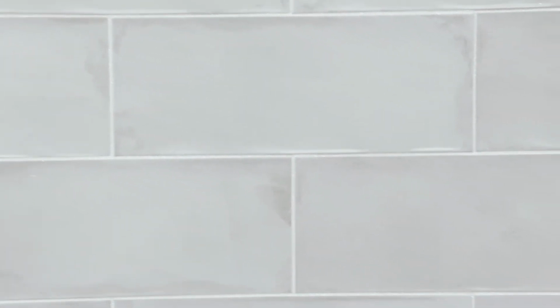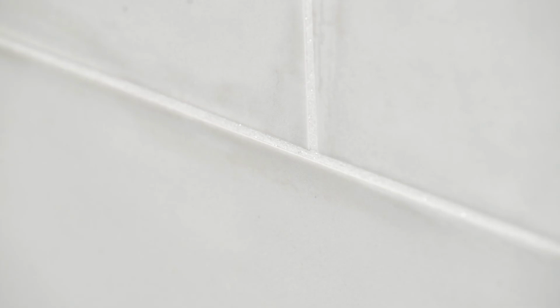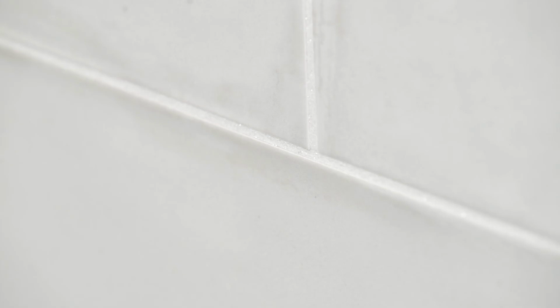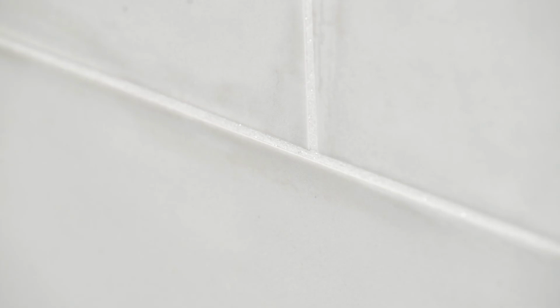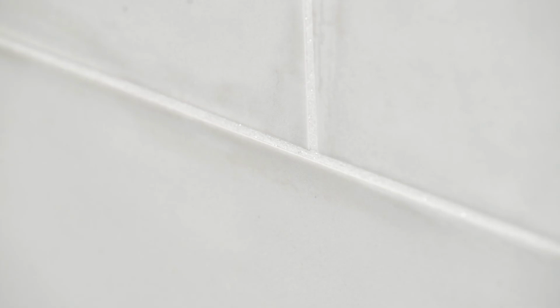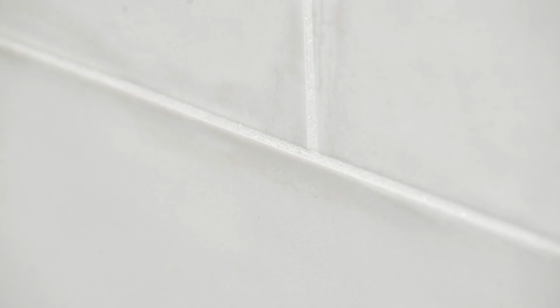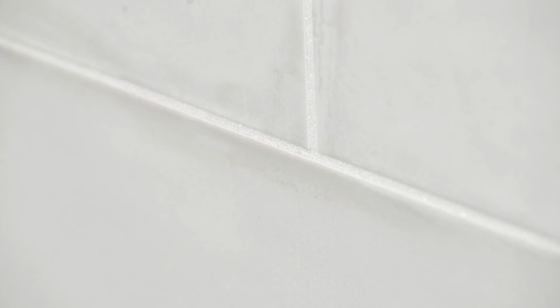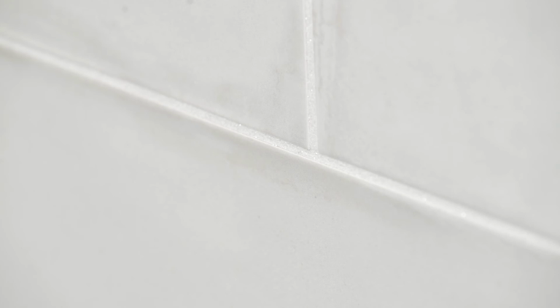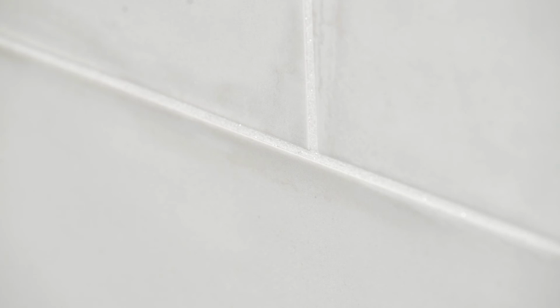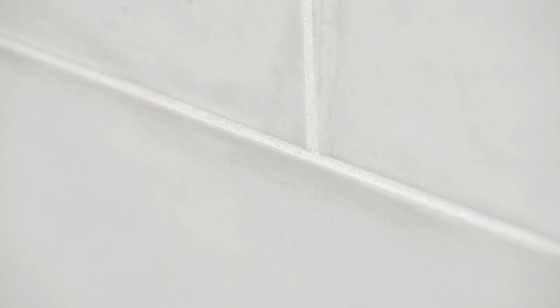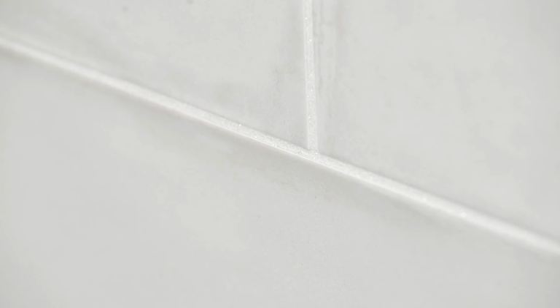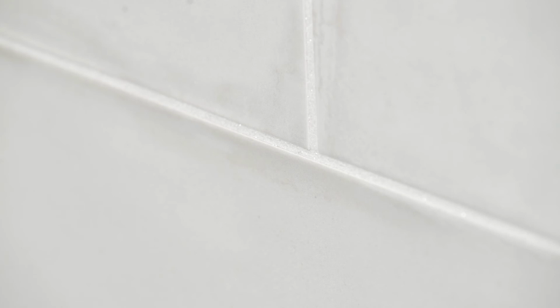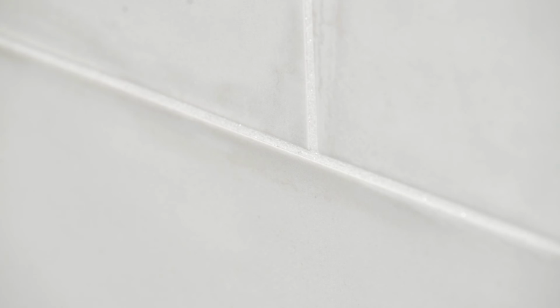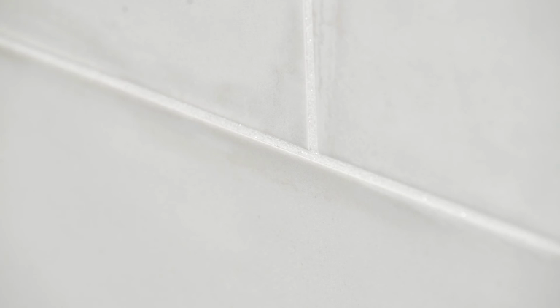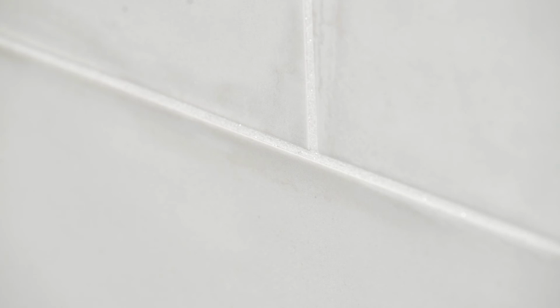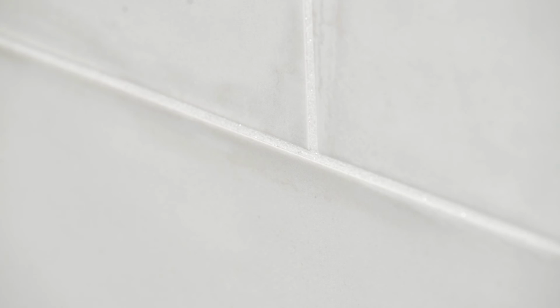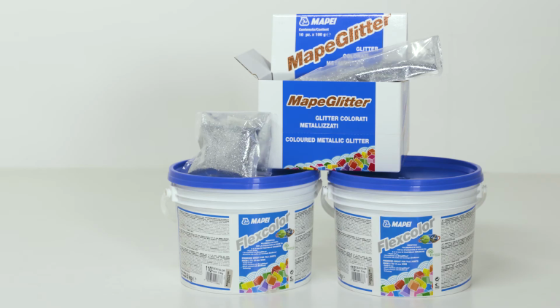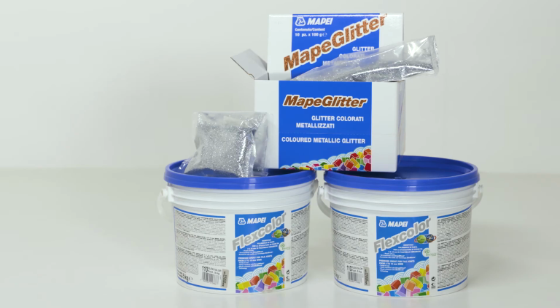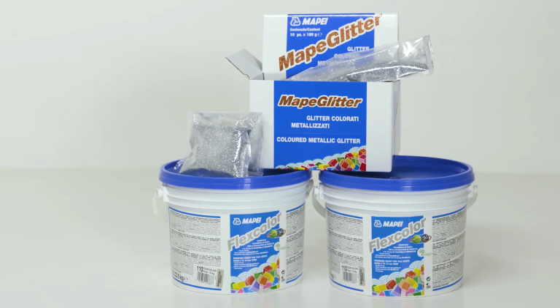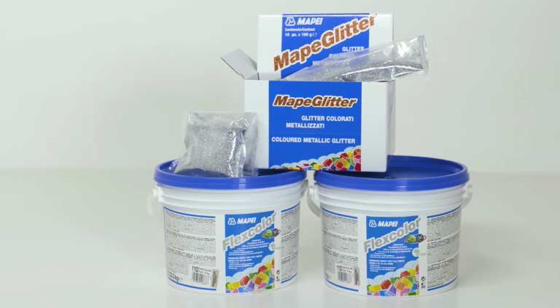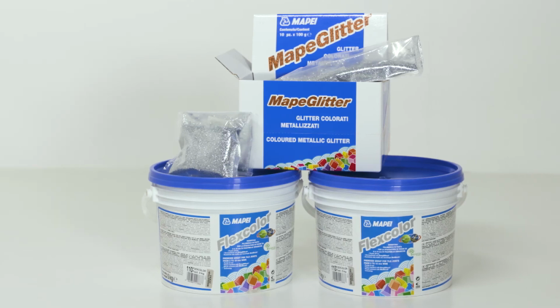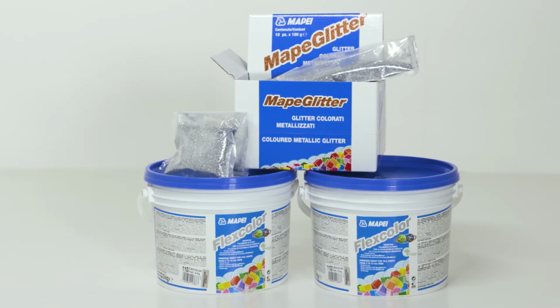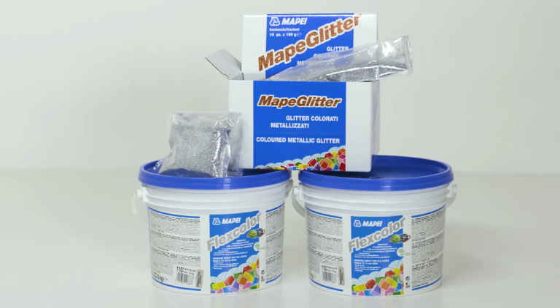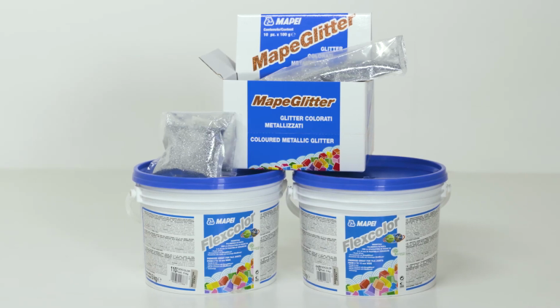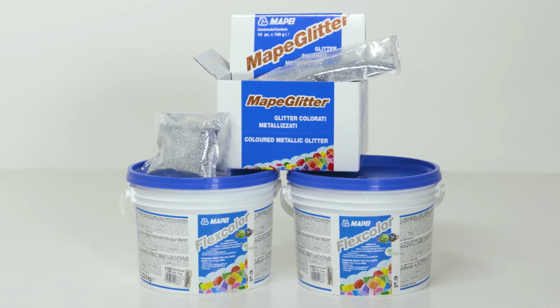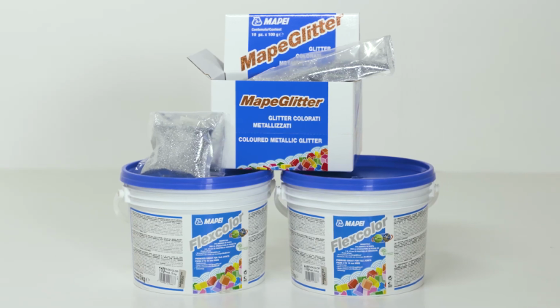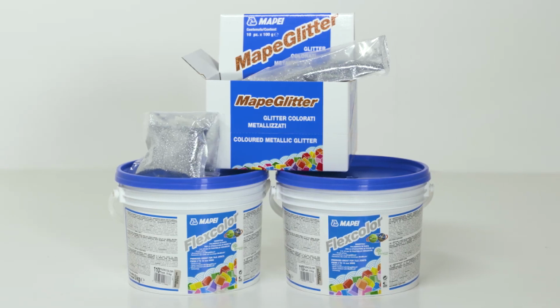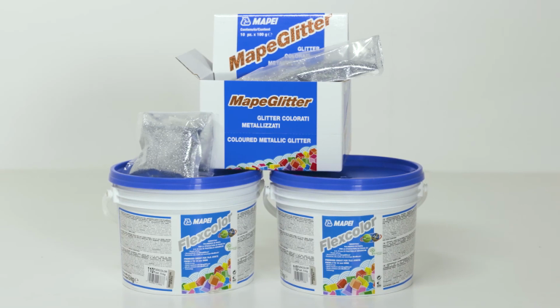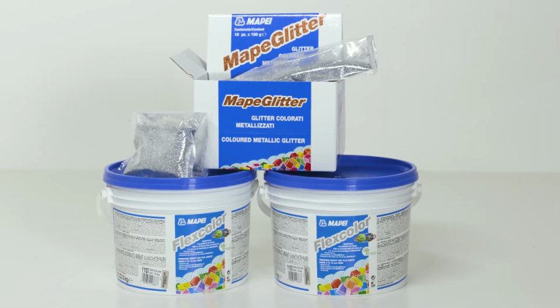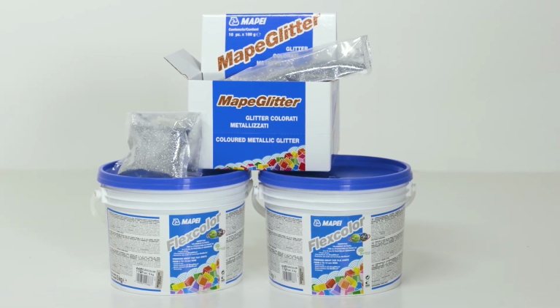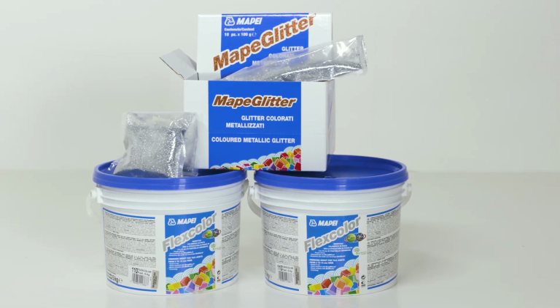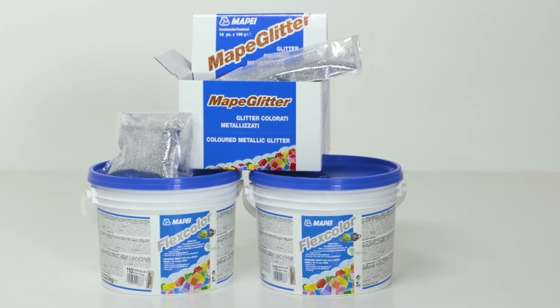Mape FlexColor Grout with Mape Glitter — adding a bit of sparkle to your tile finish.